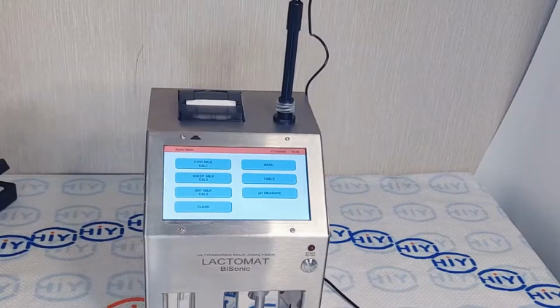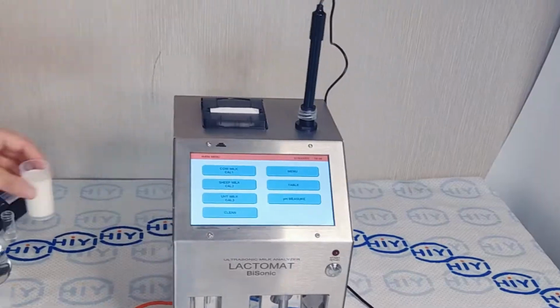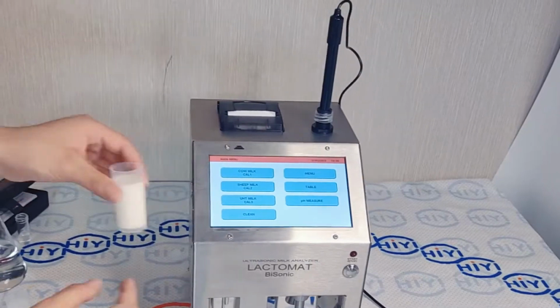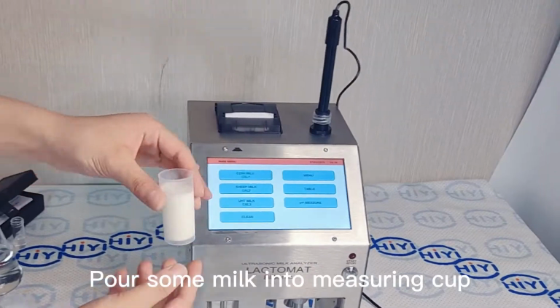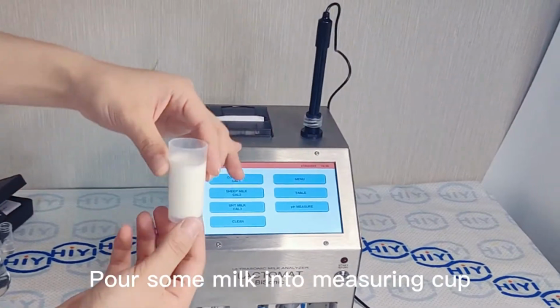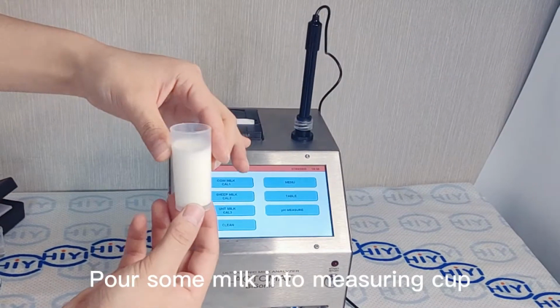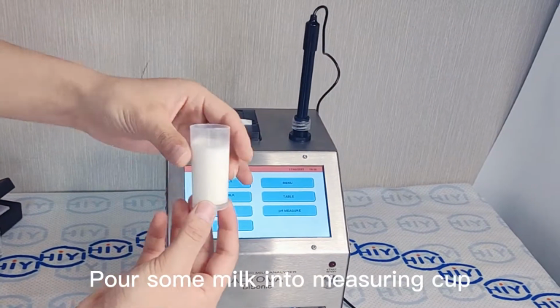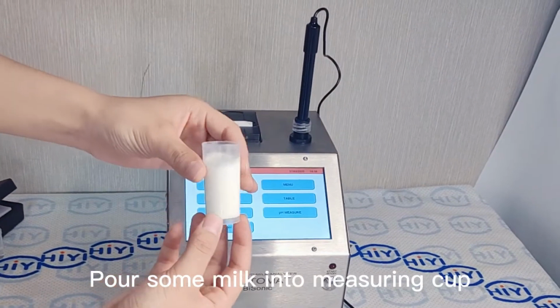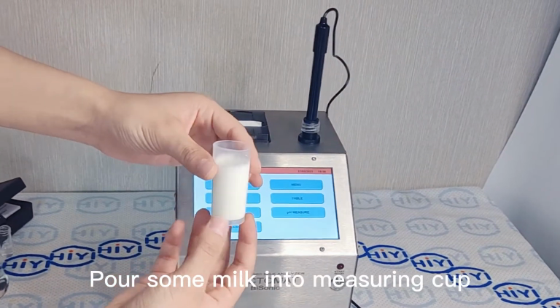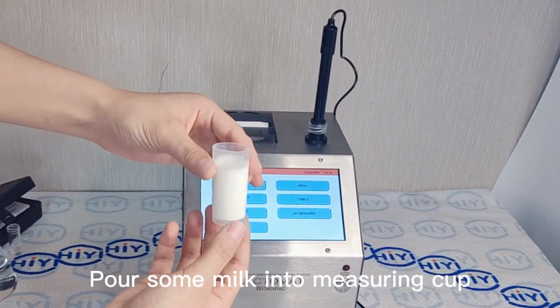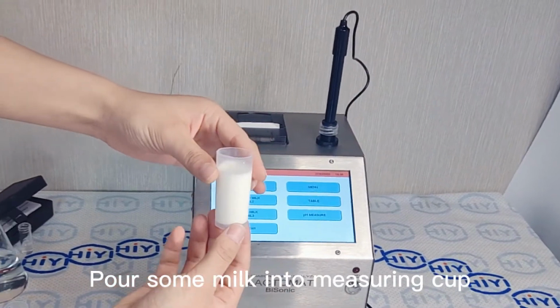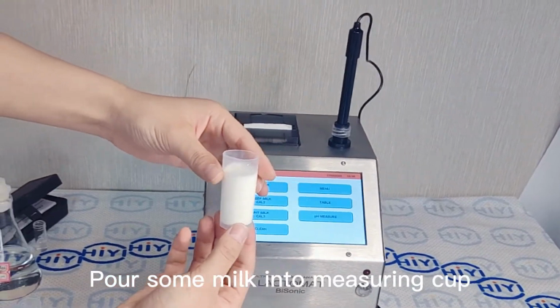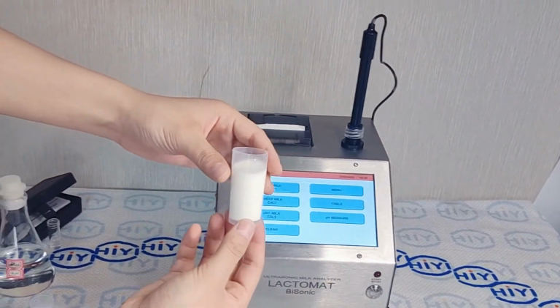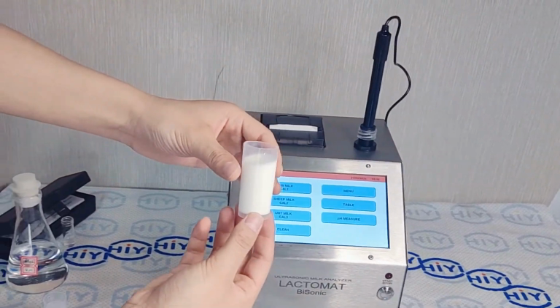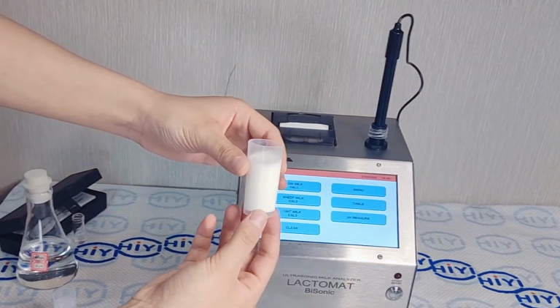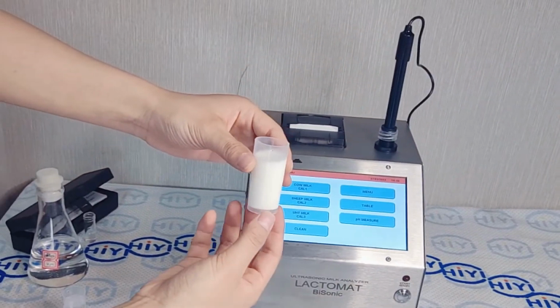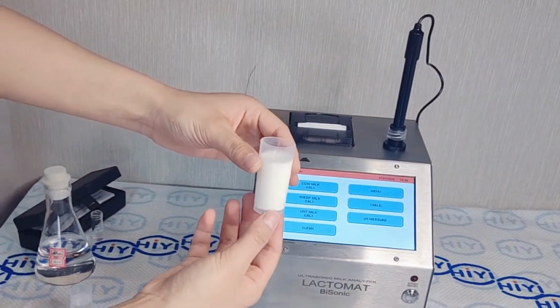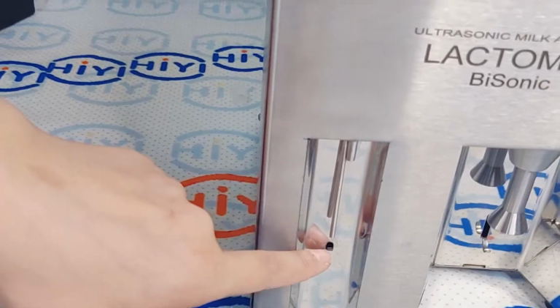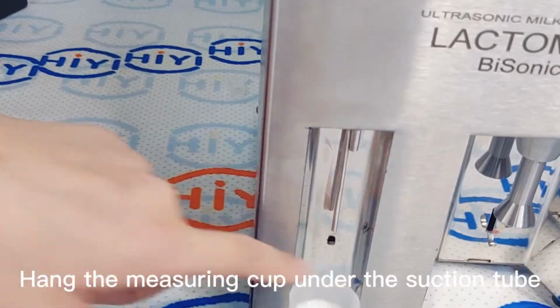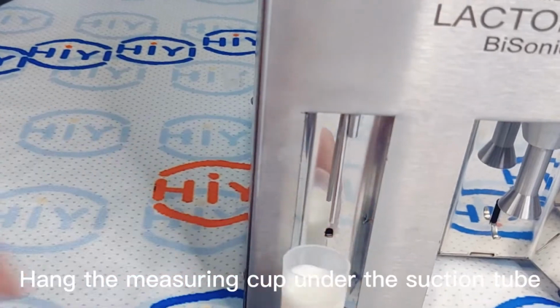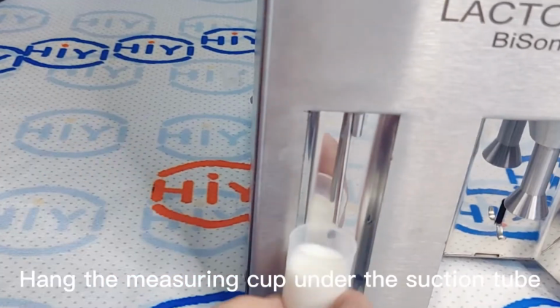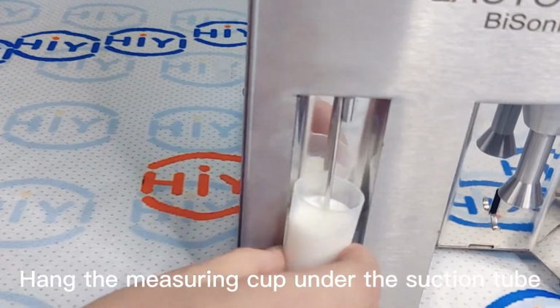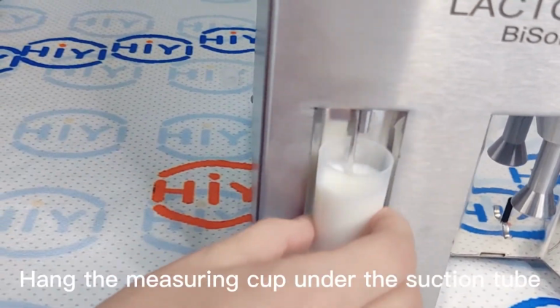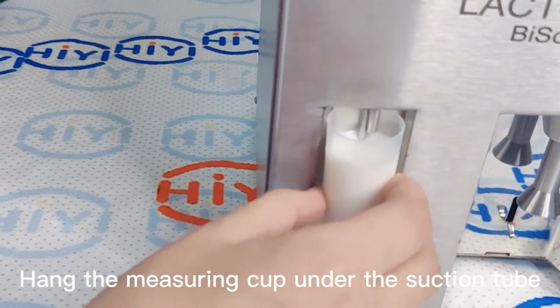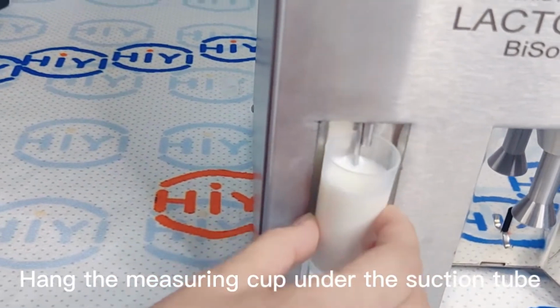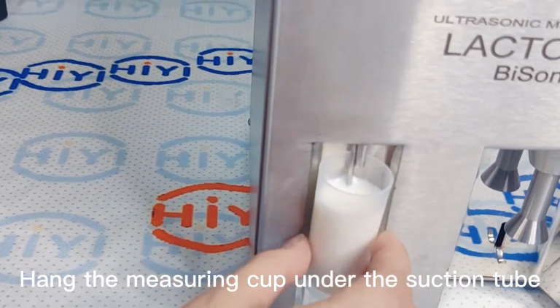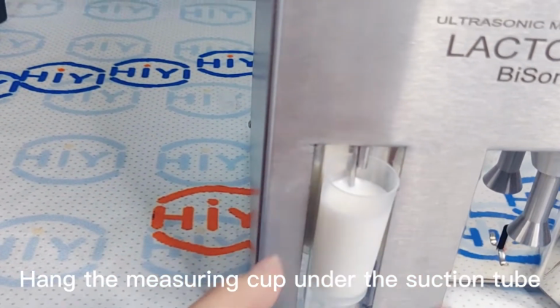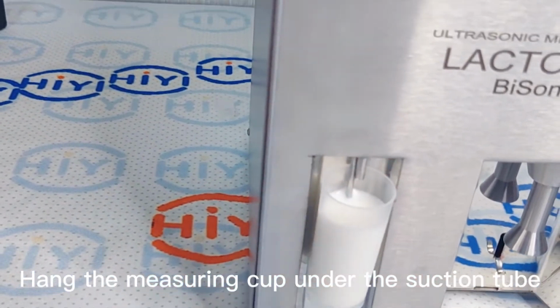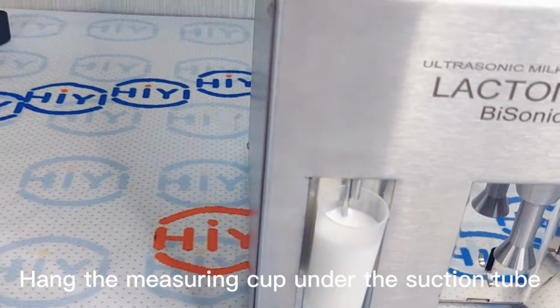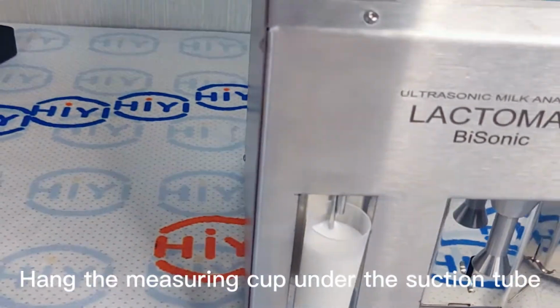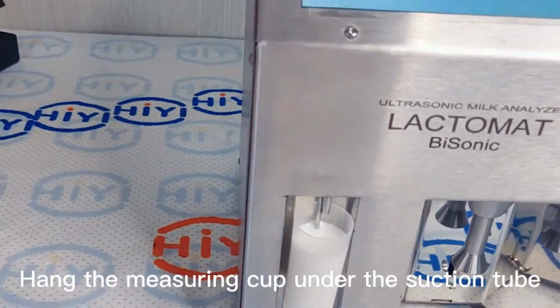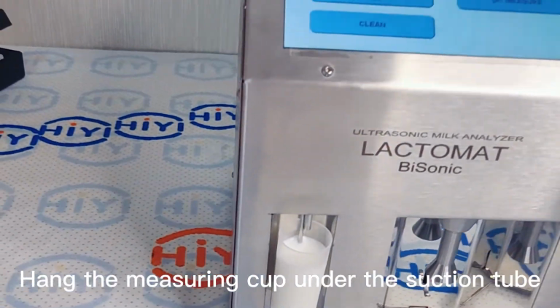Pour some milk into the measuring cup. Hold the measuring cup under the suction tube.